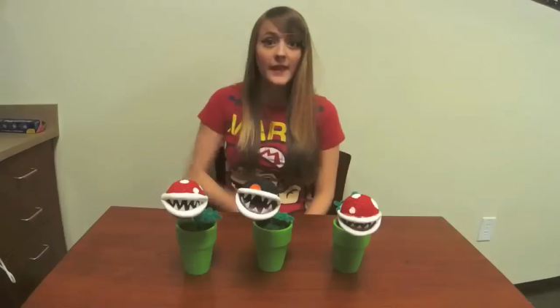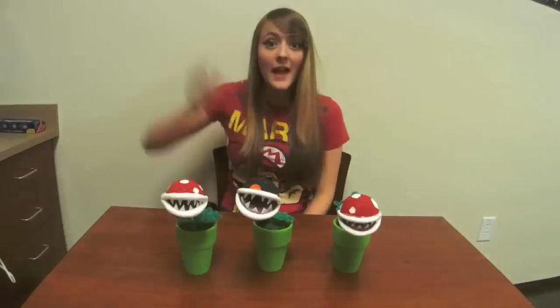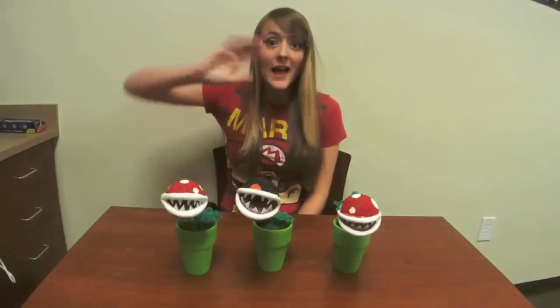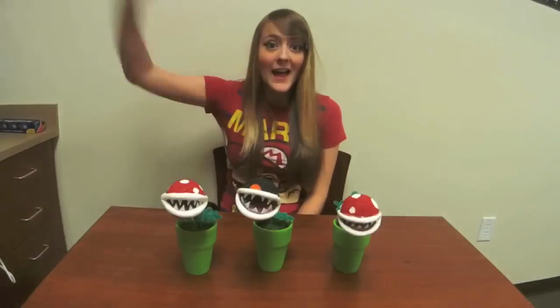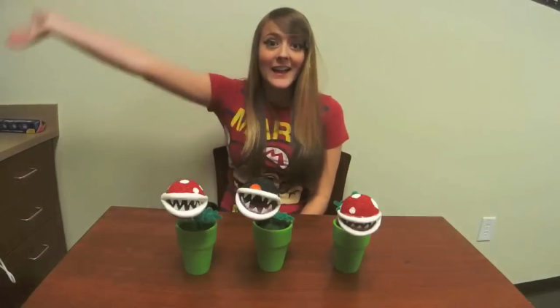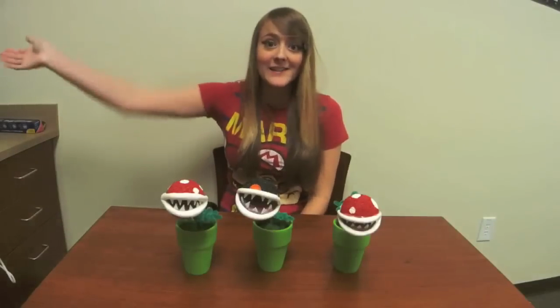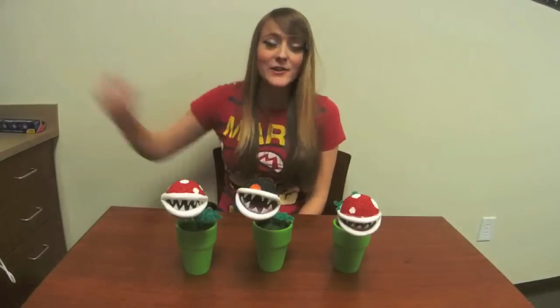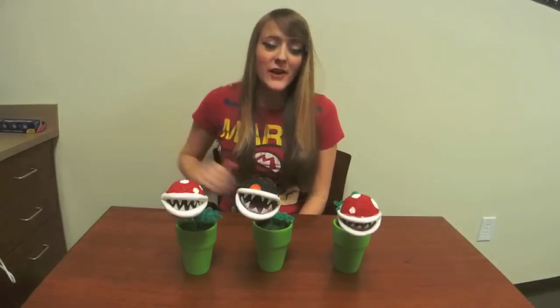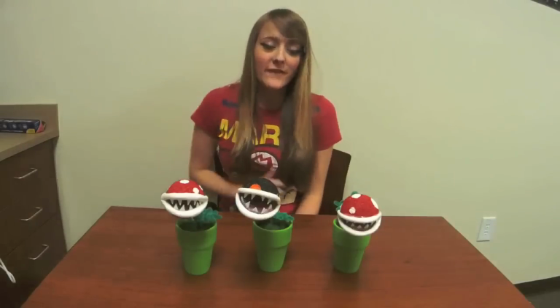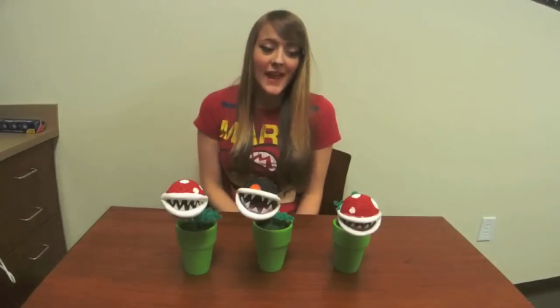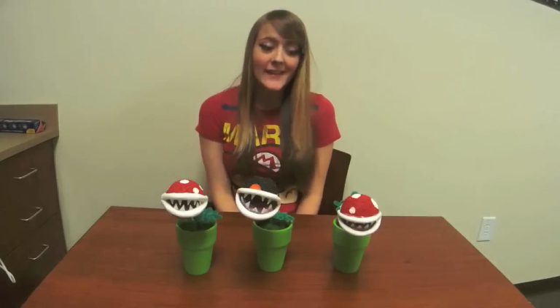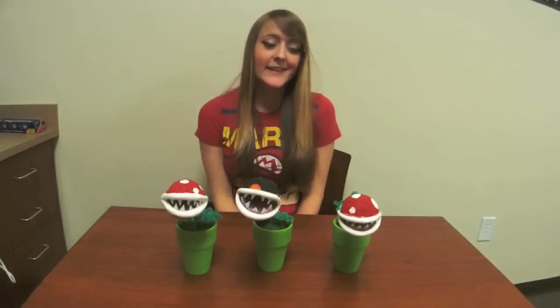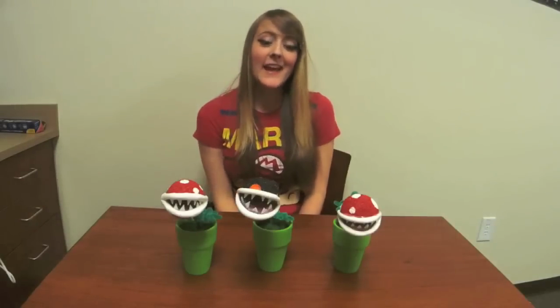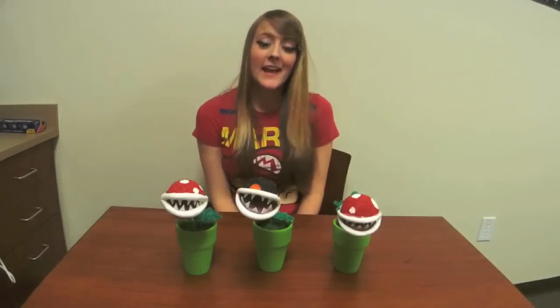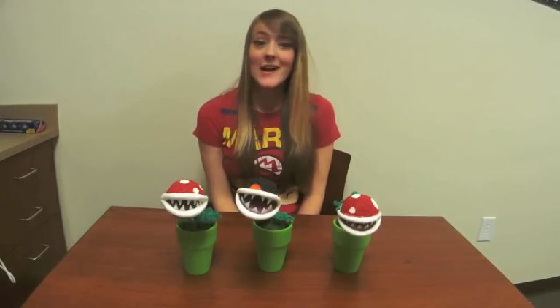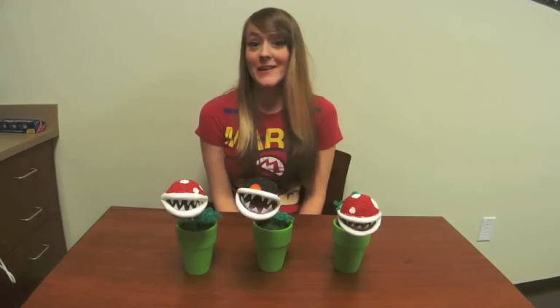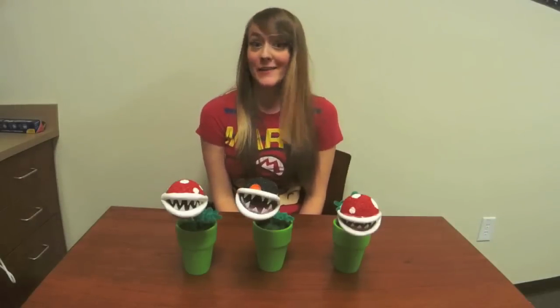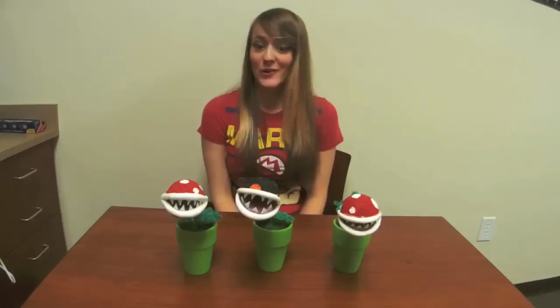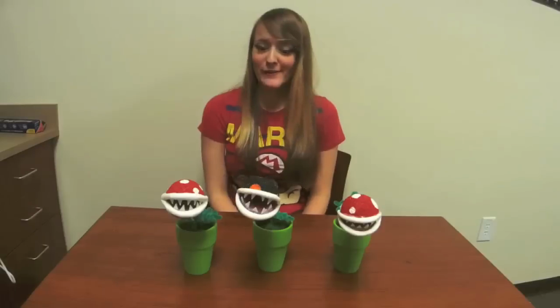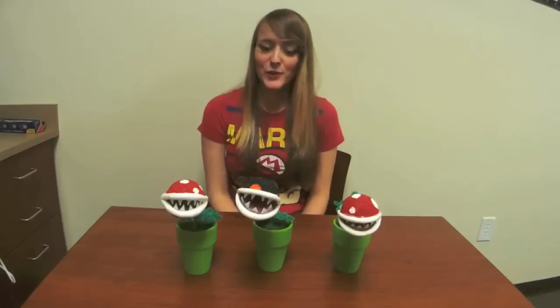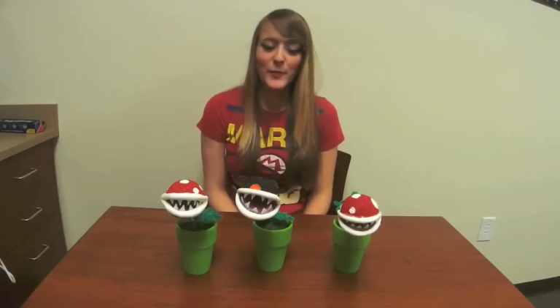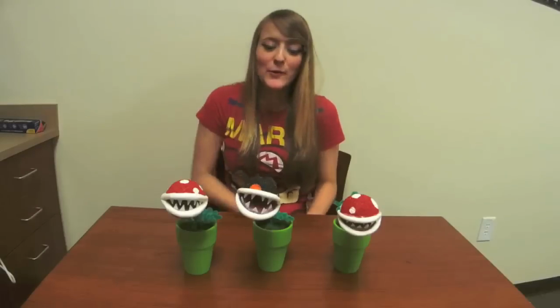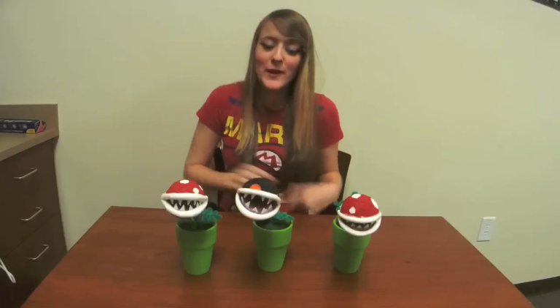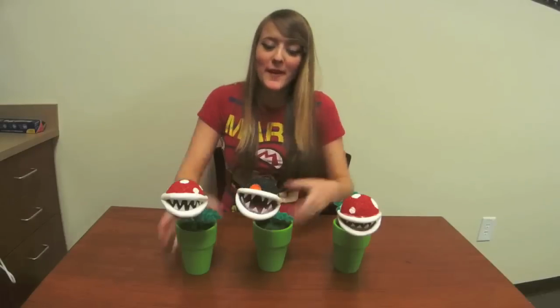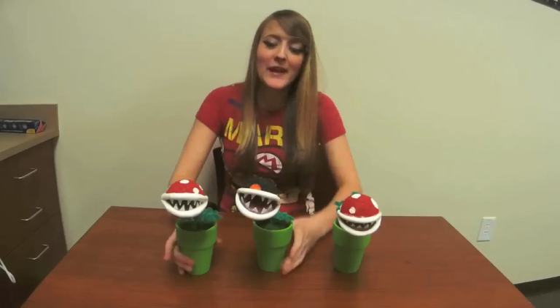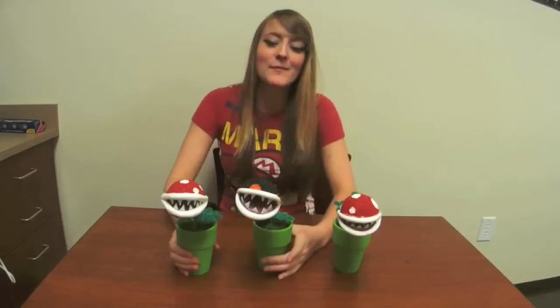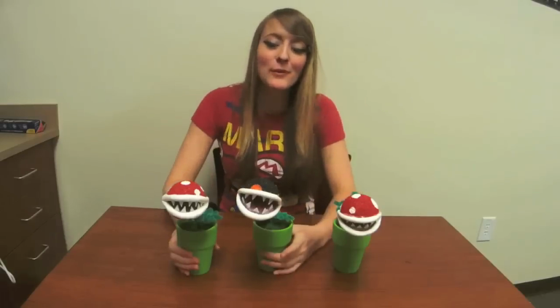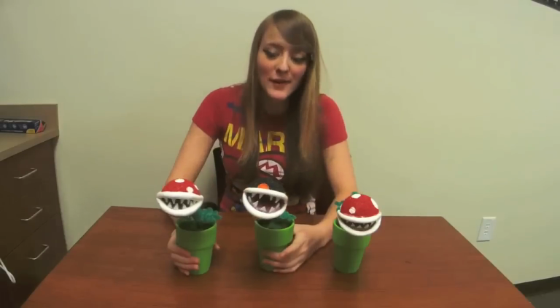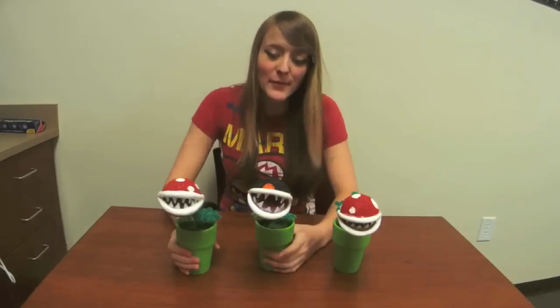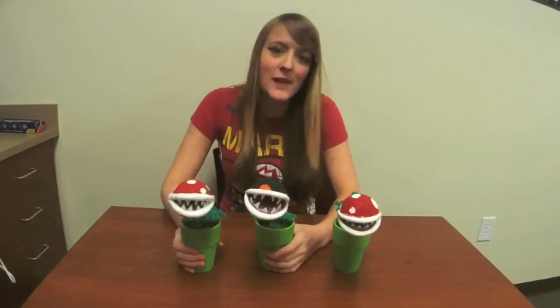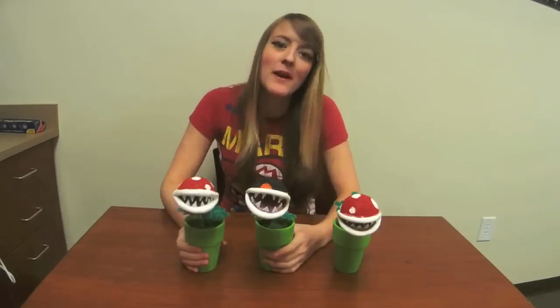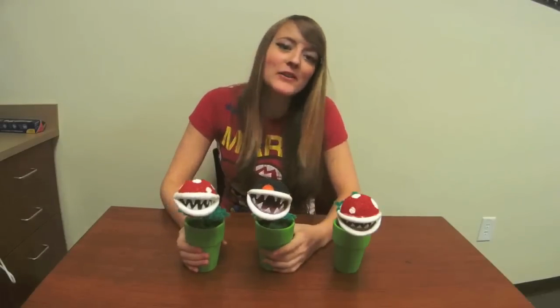Hey guys, it's Shelfie and today on the Crafty Koopa we are making Piranha plant models.